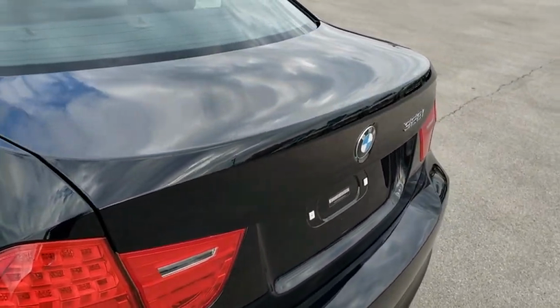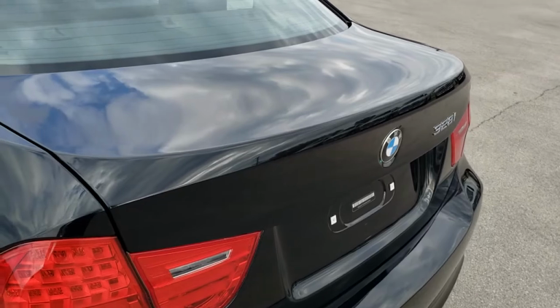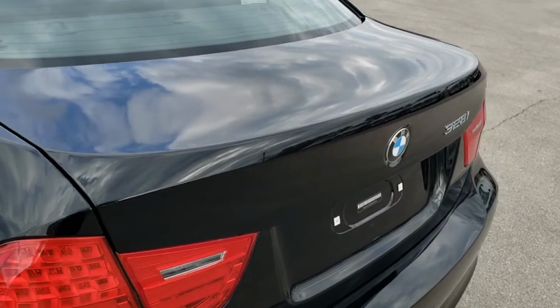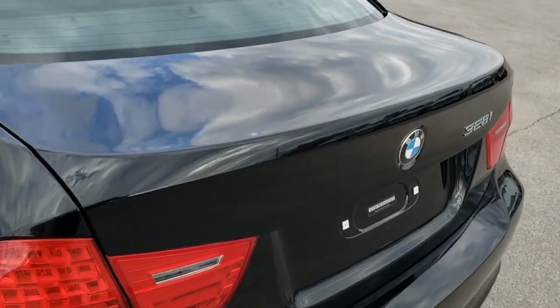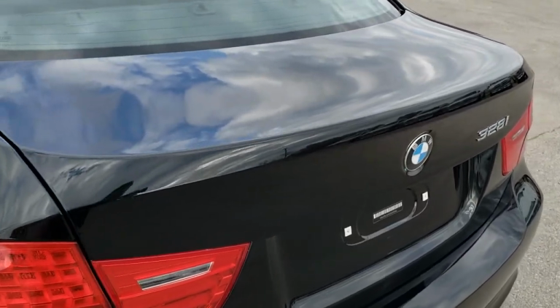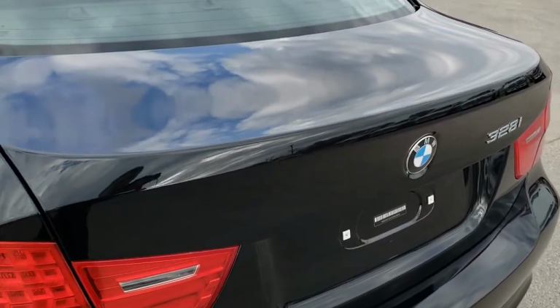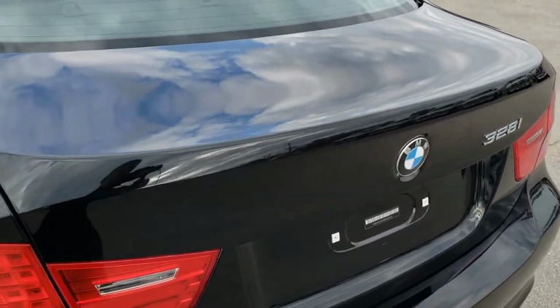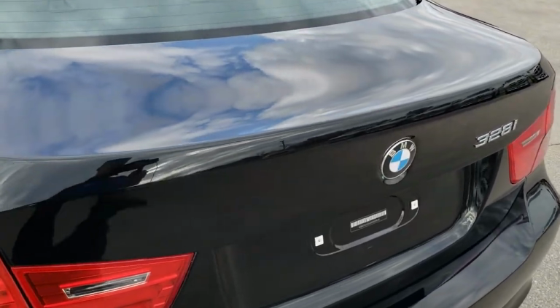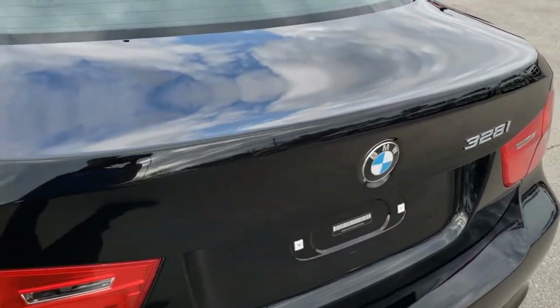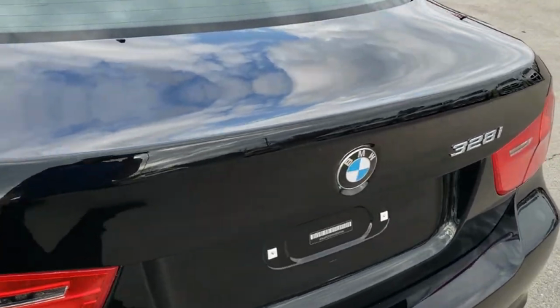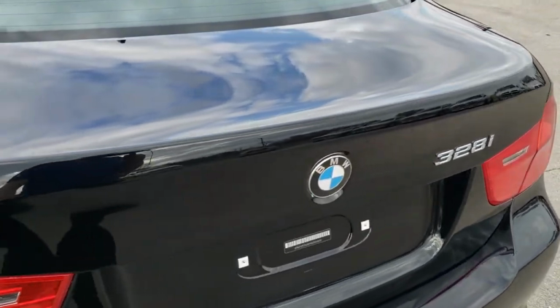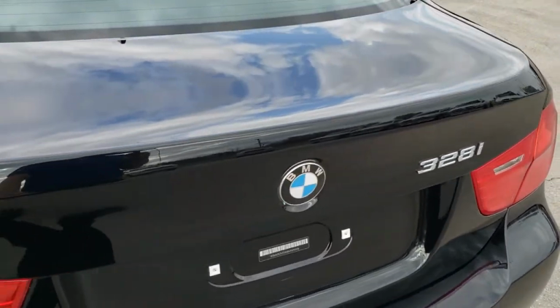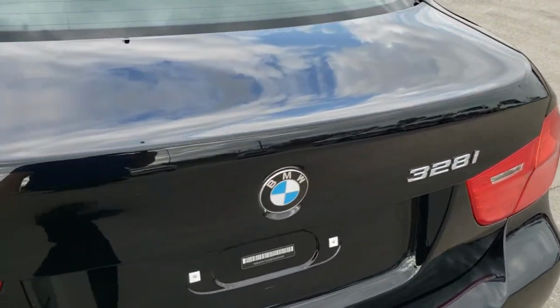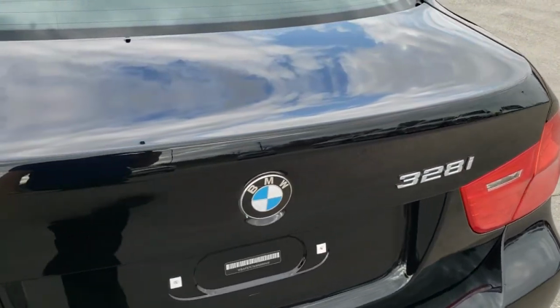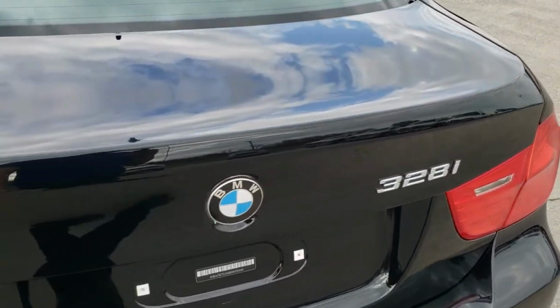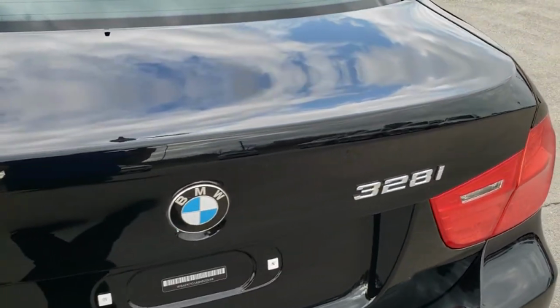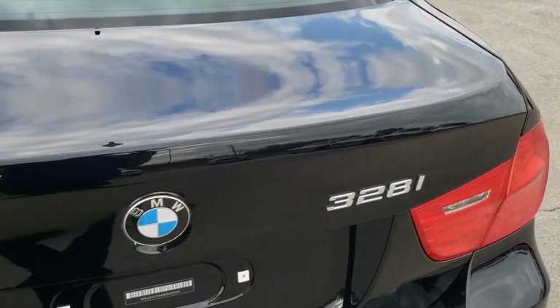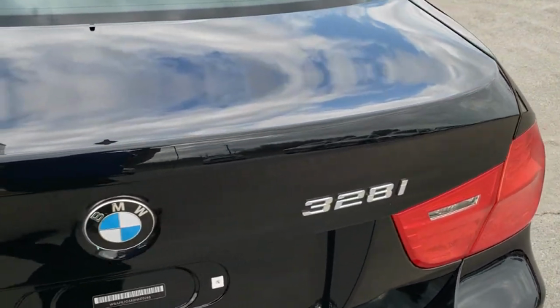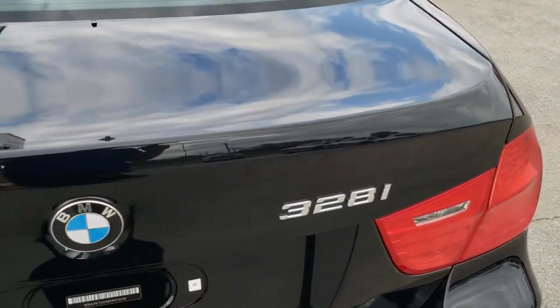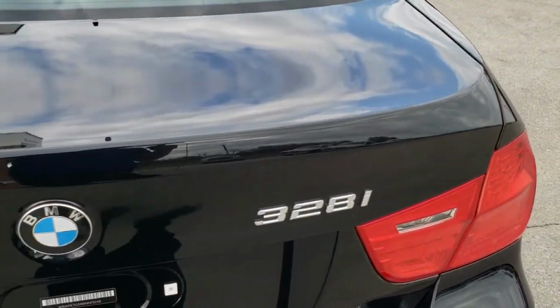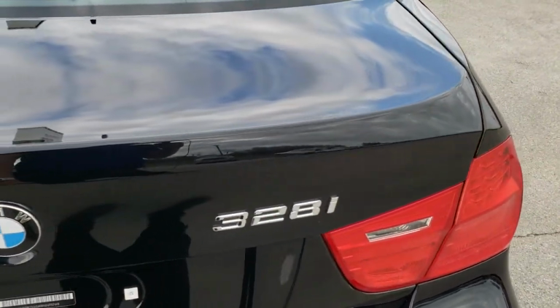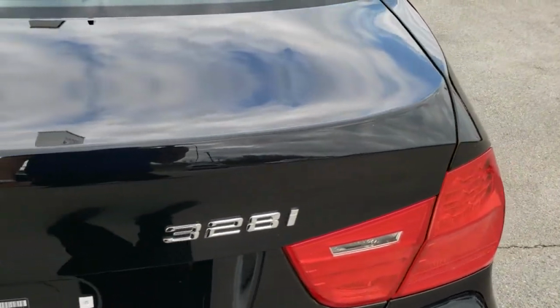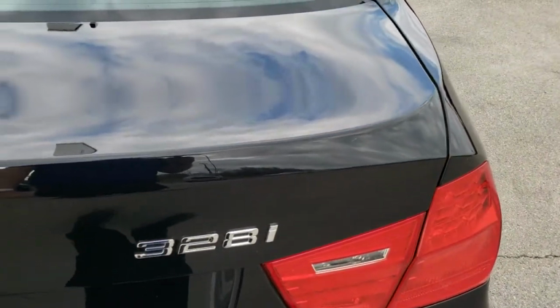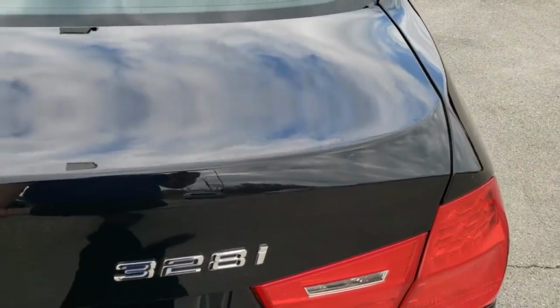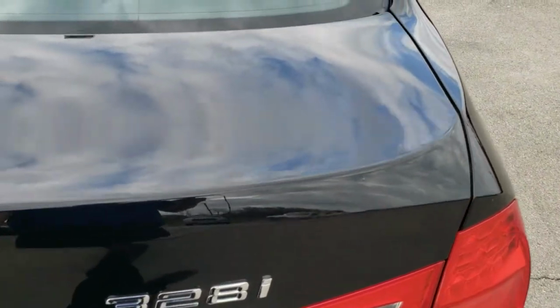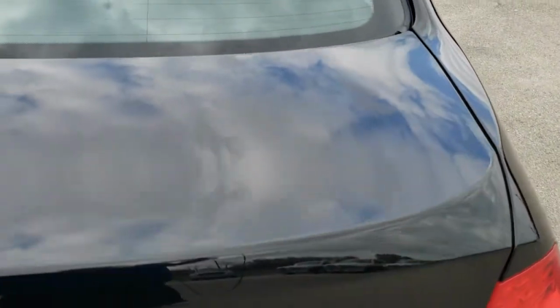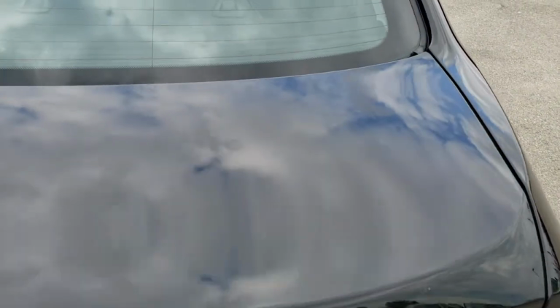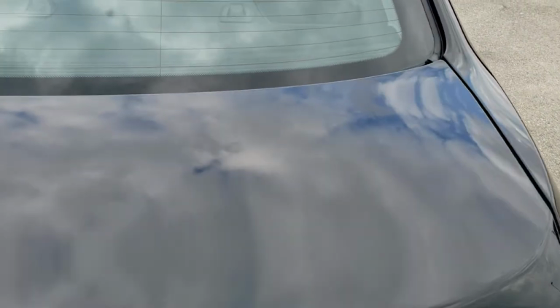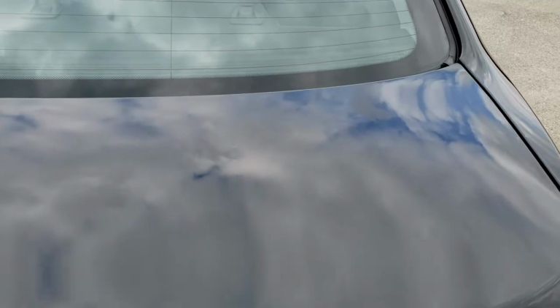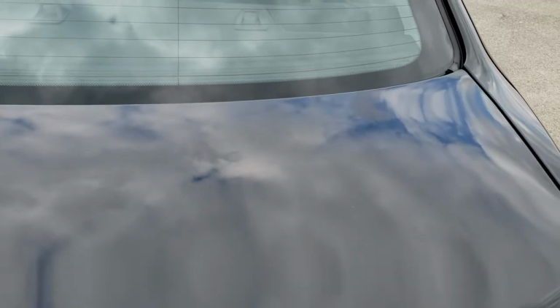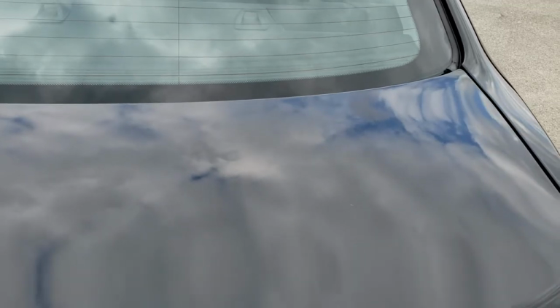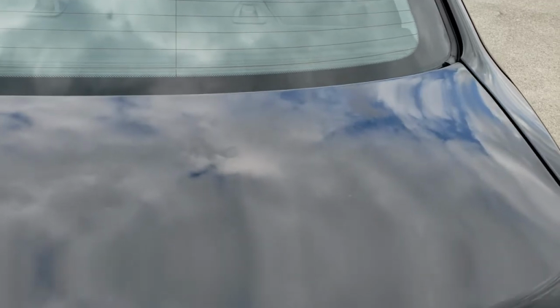And the deck lid is in really nice condition as well. I didn't see any dents or dings on that.